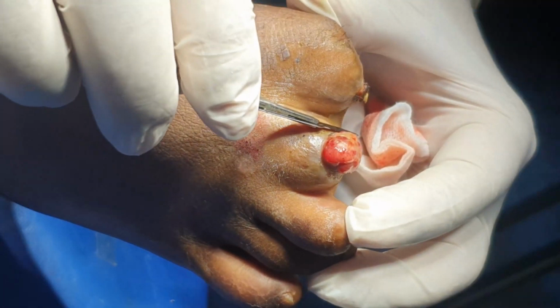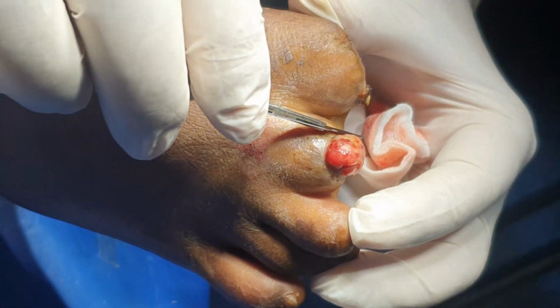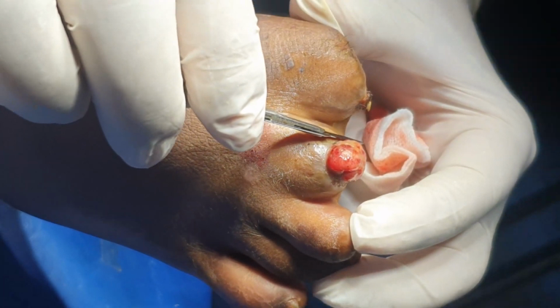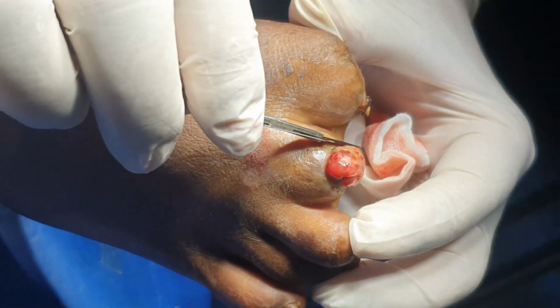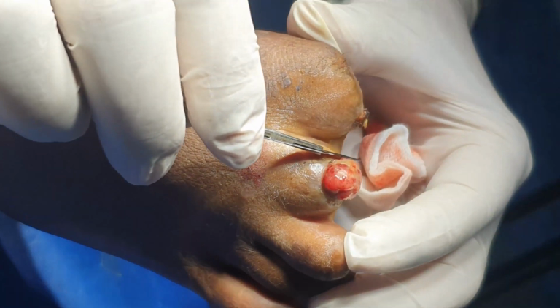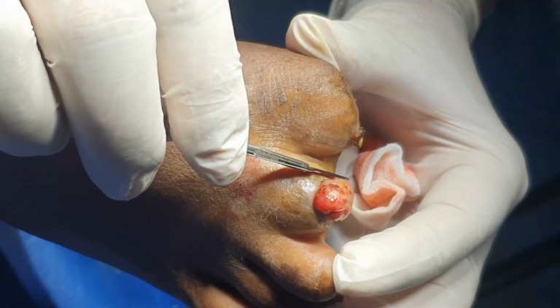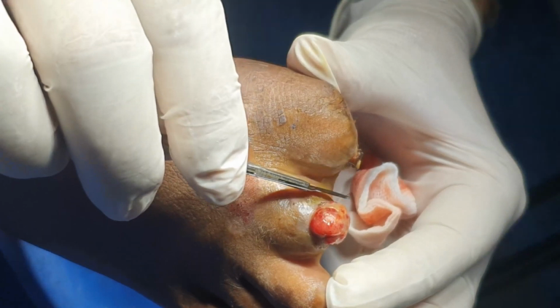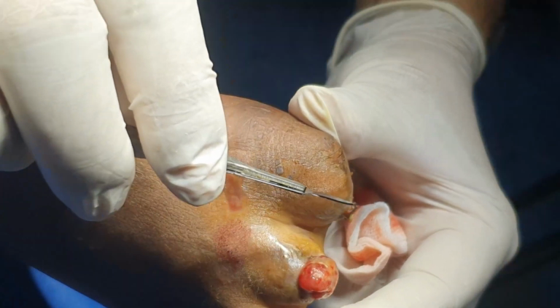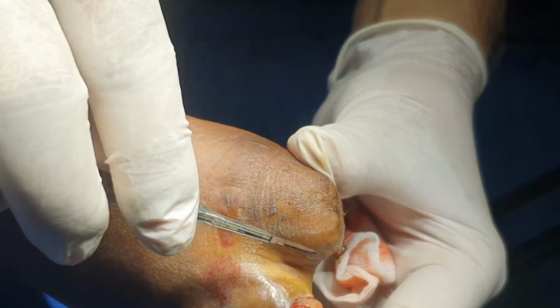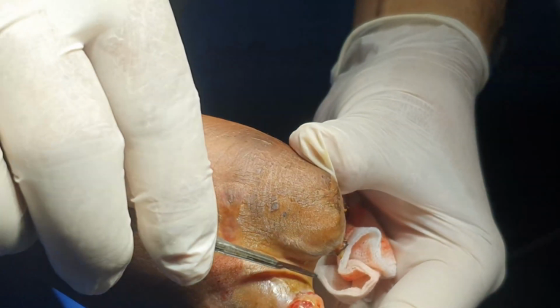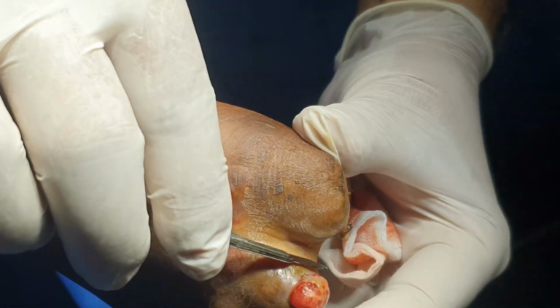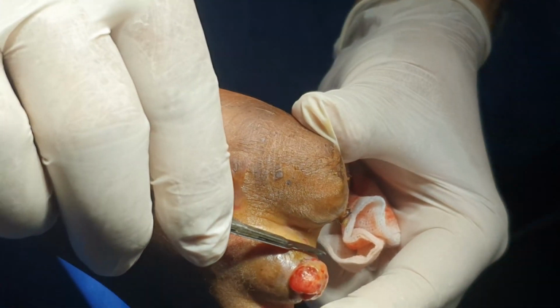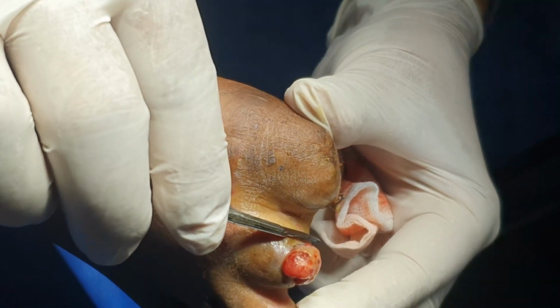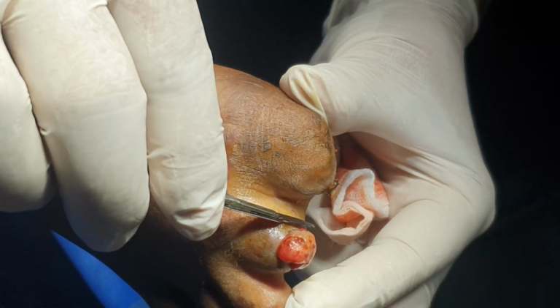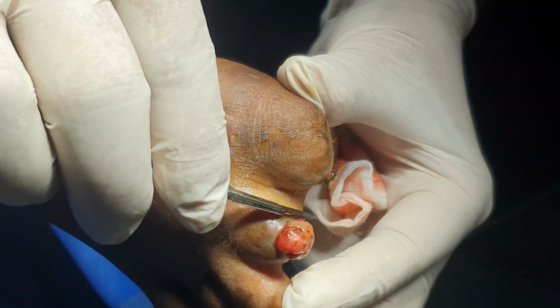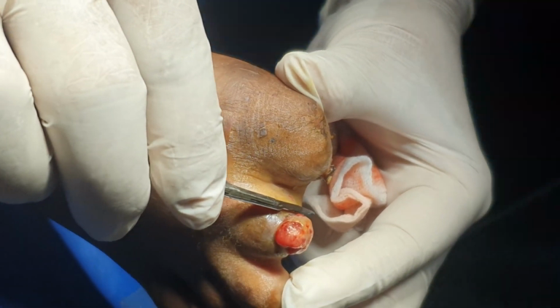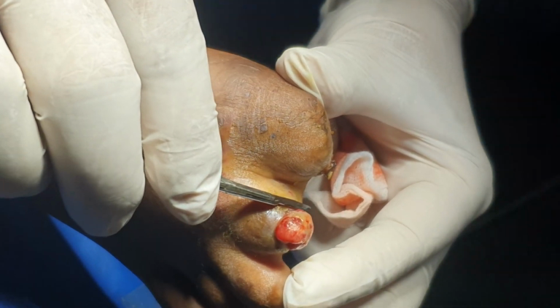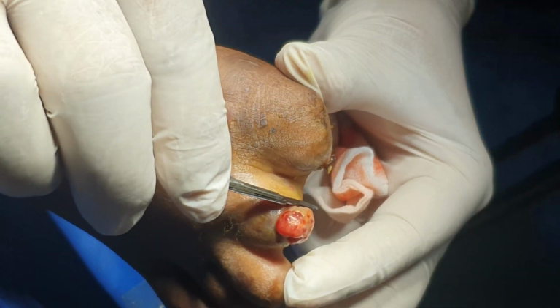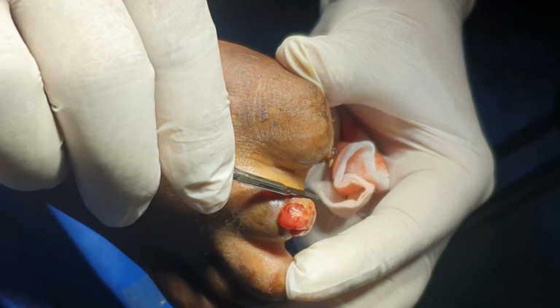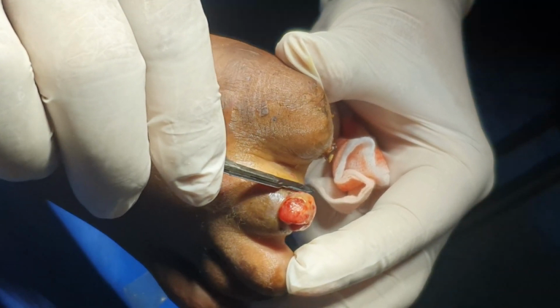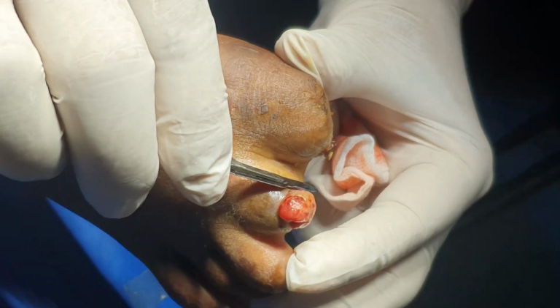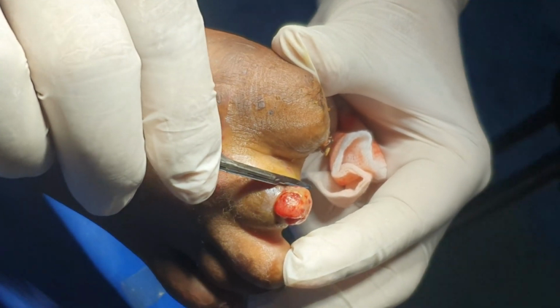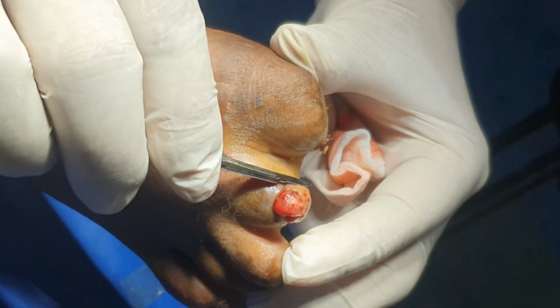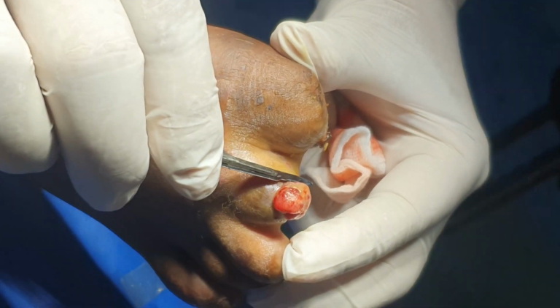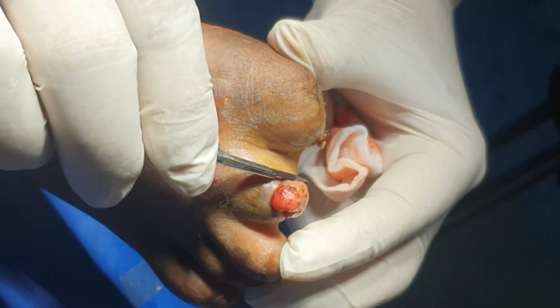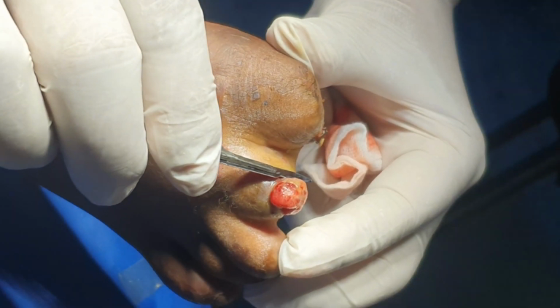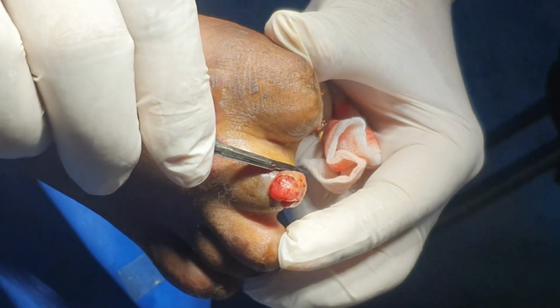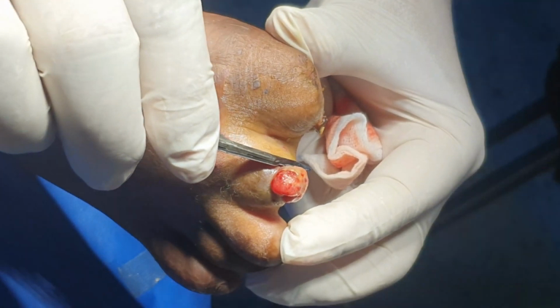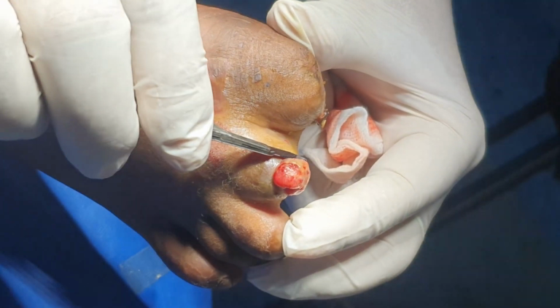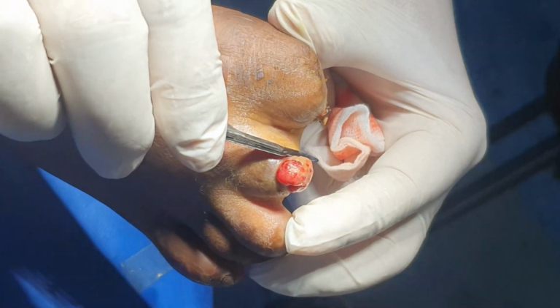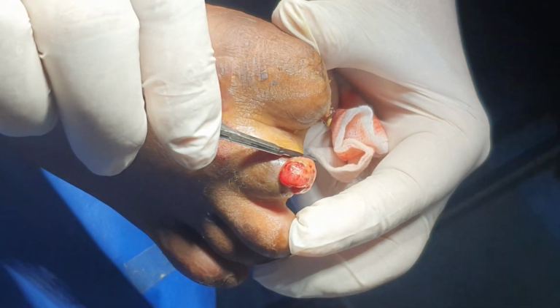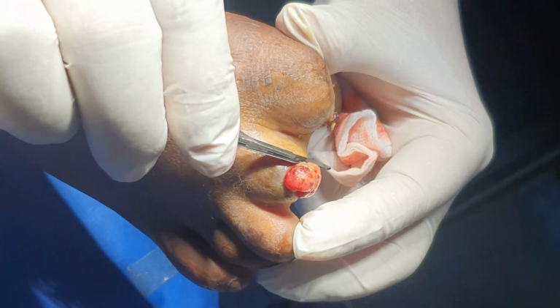Gently just scrape this tissue, otherwise it won't take properly.